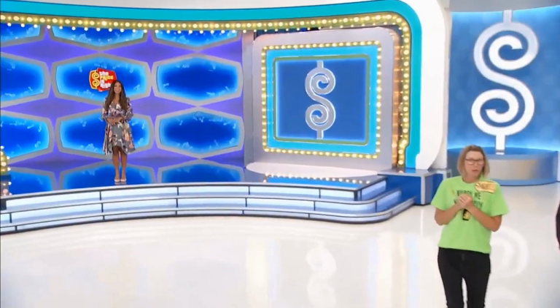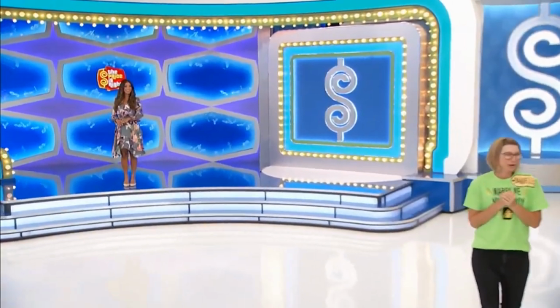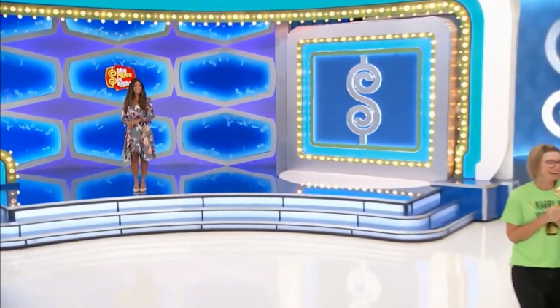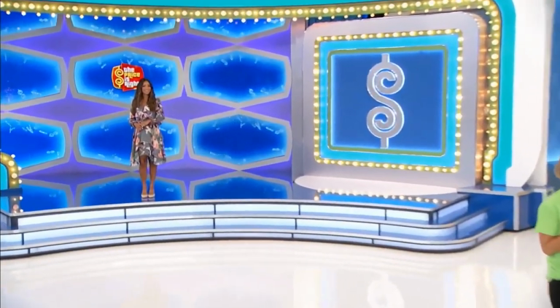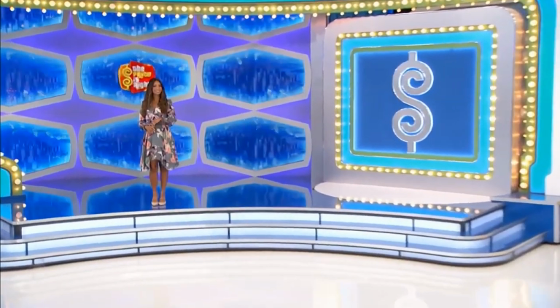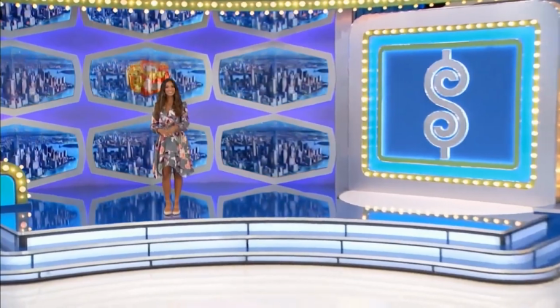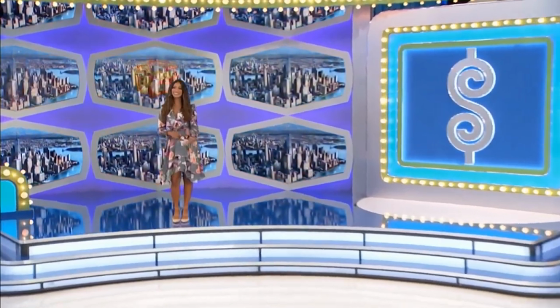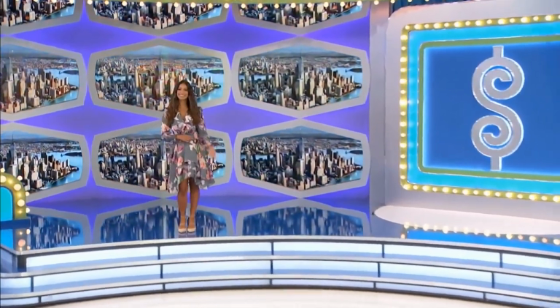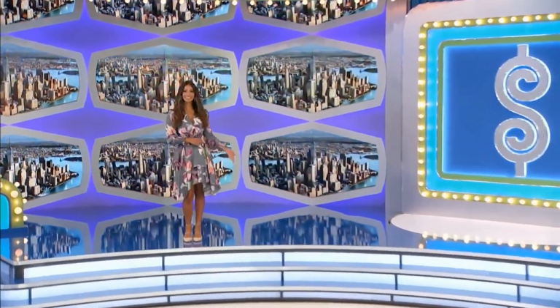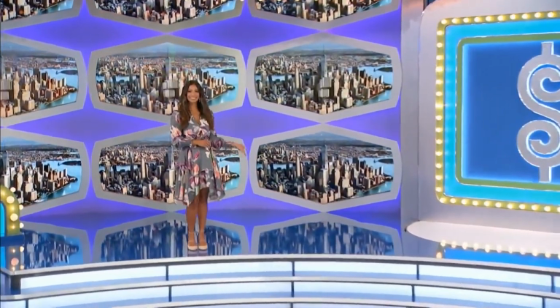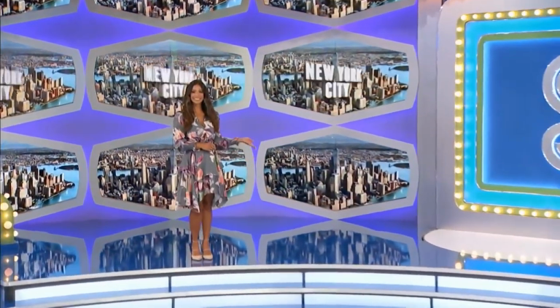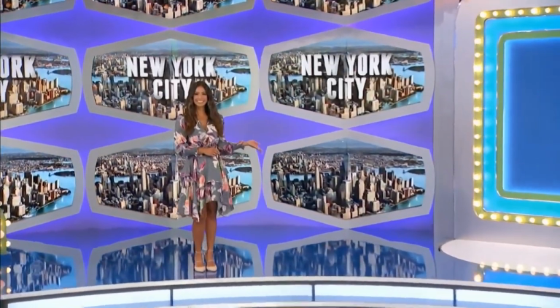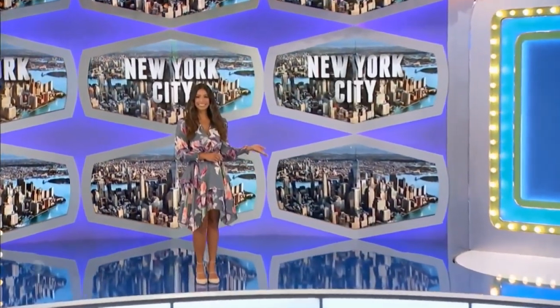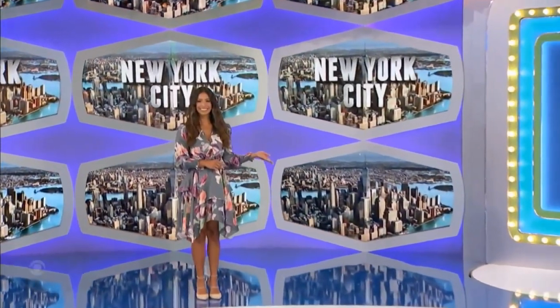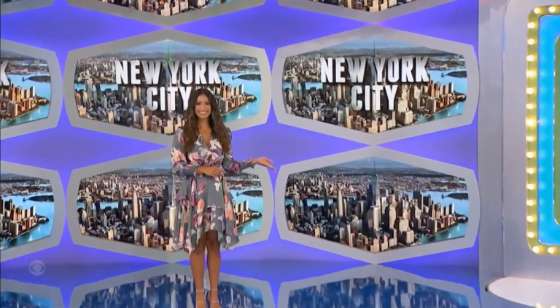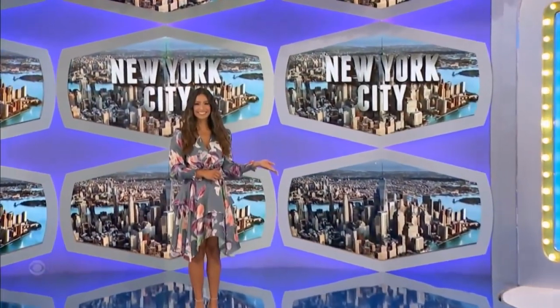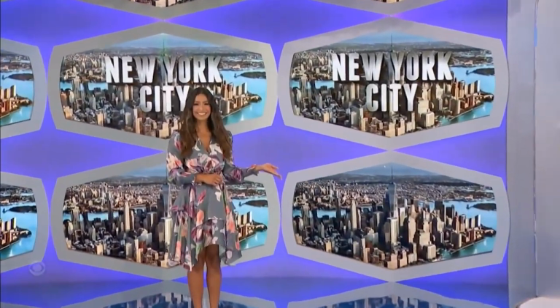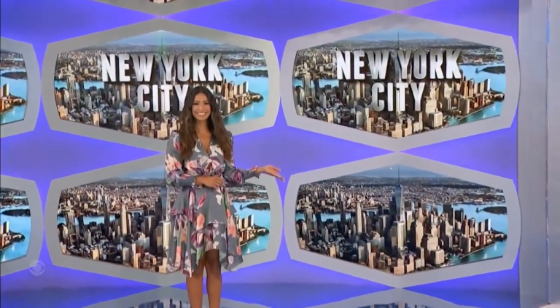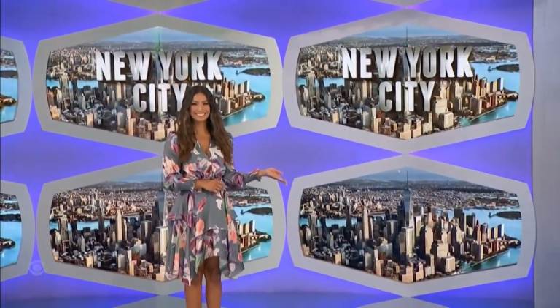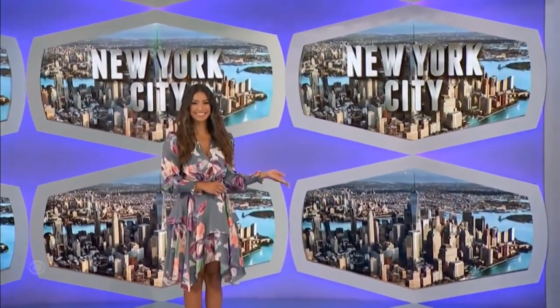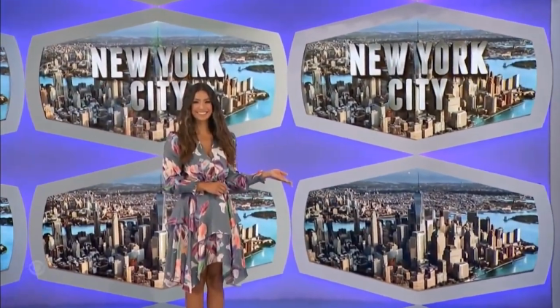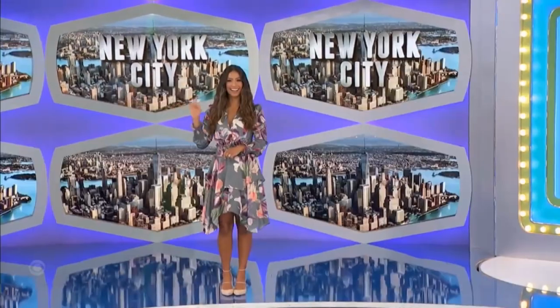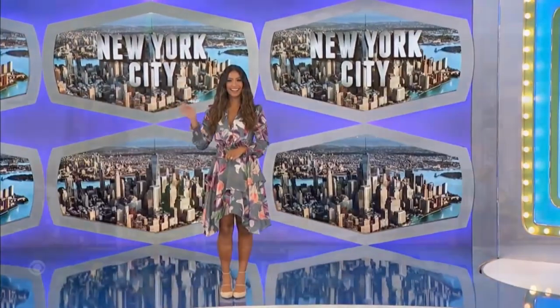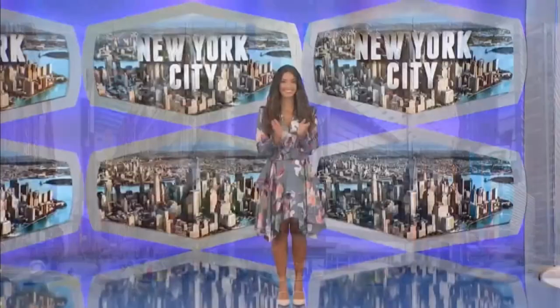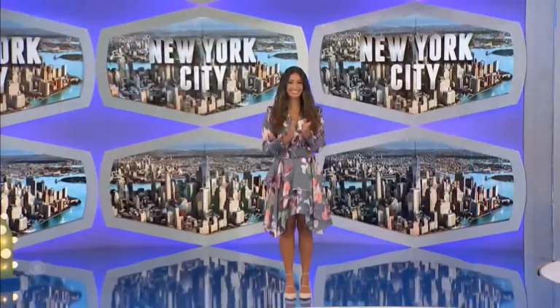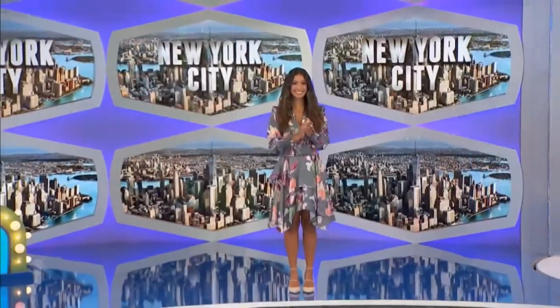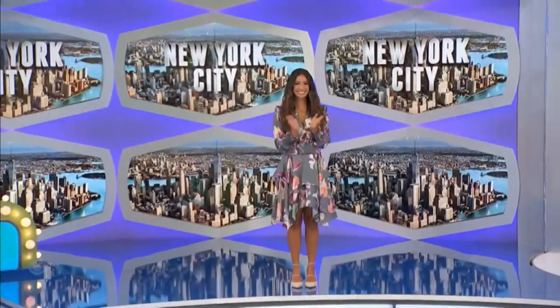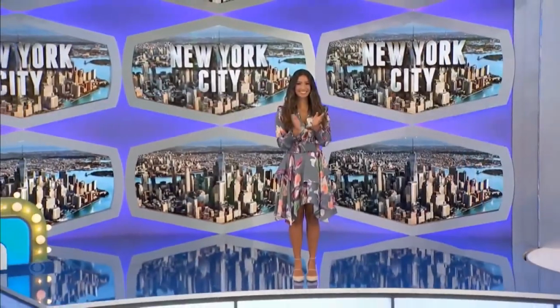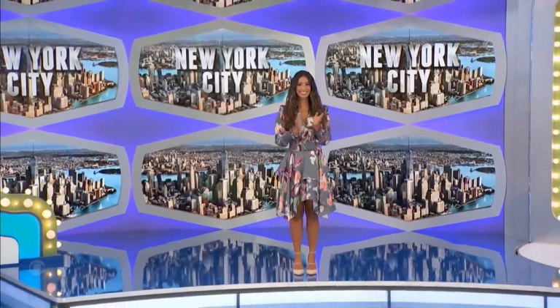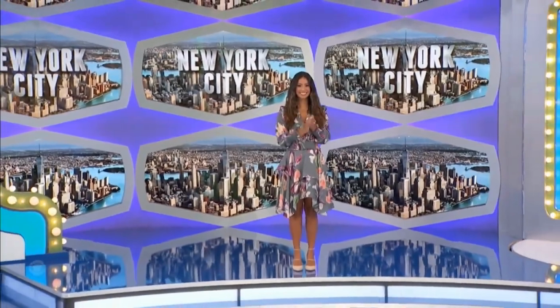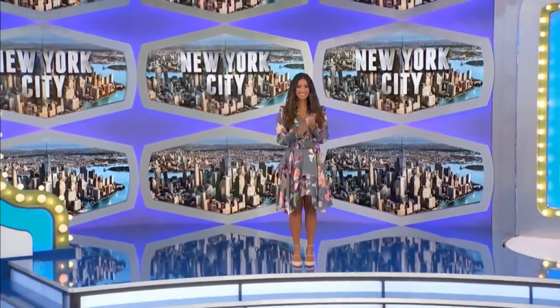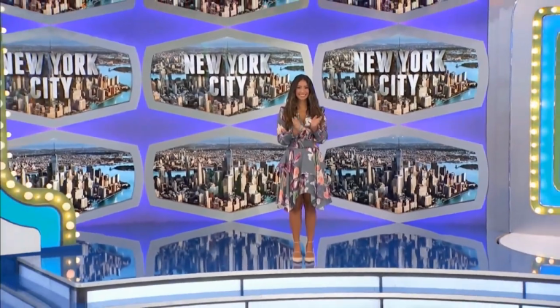It's a trip to fabulous New York City. Round trip coach. The game is called Pick a Number.